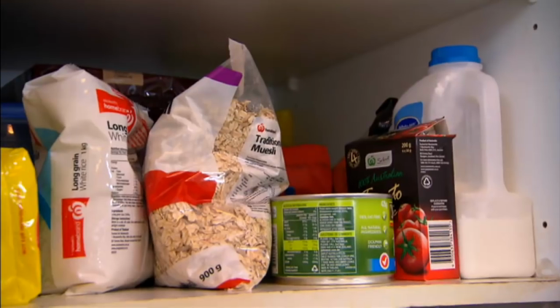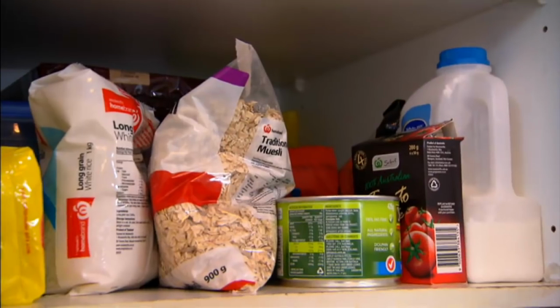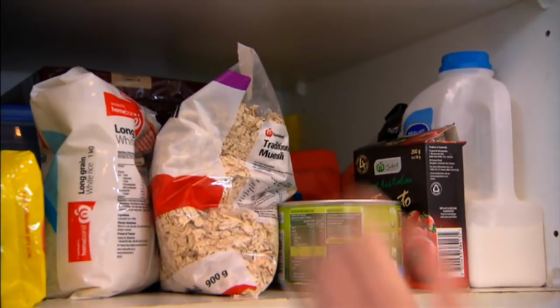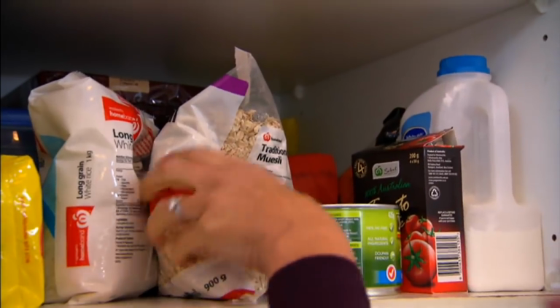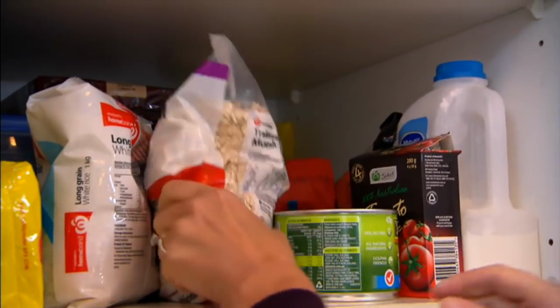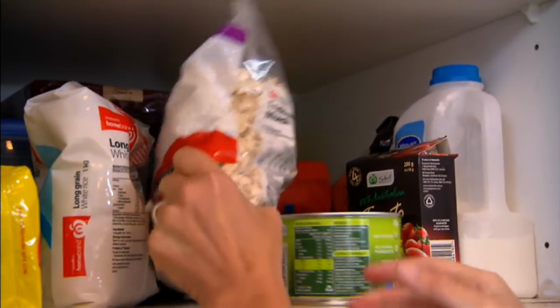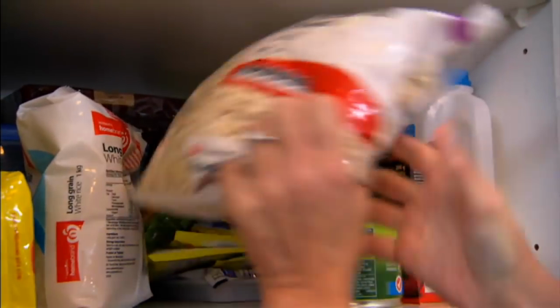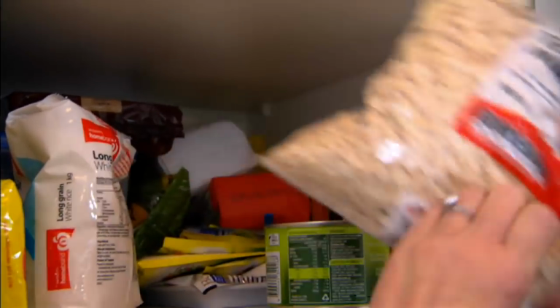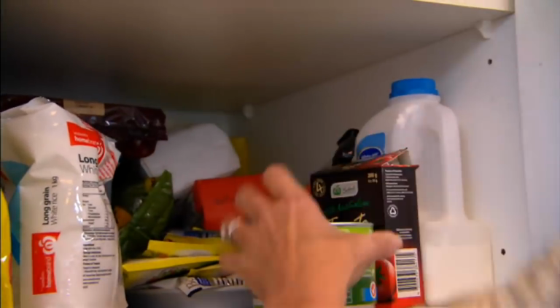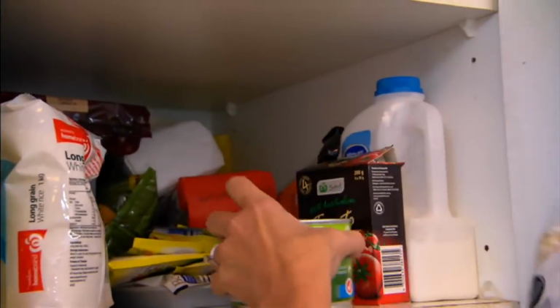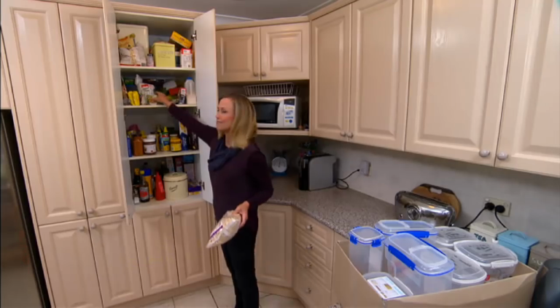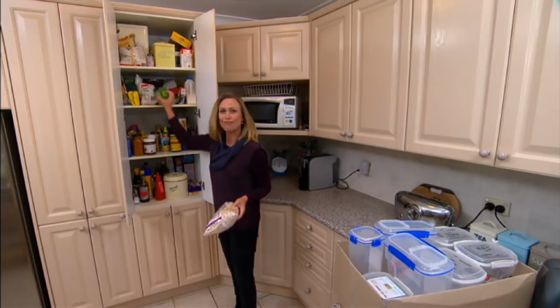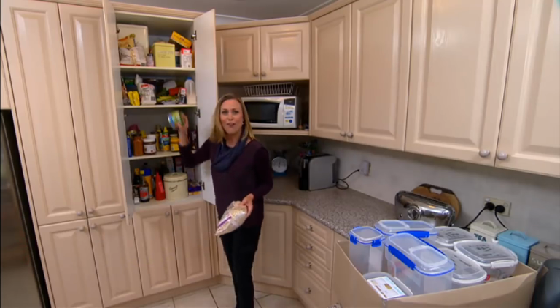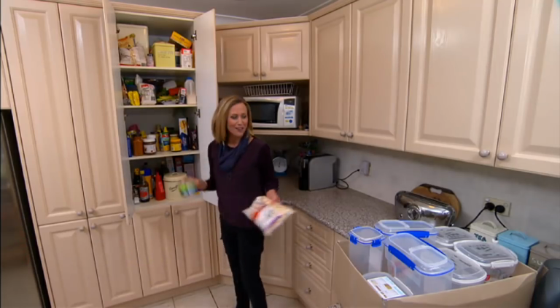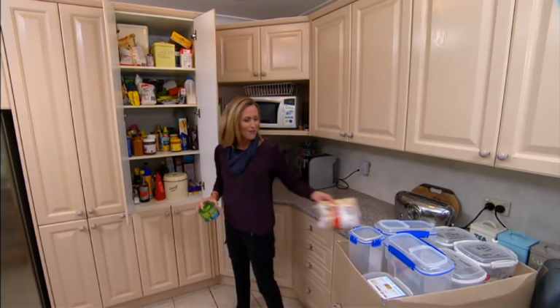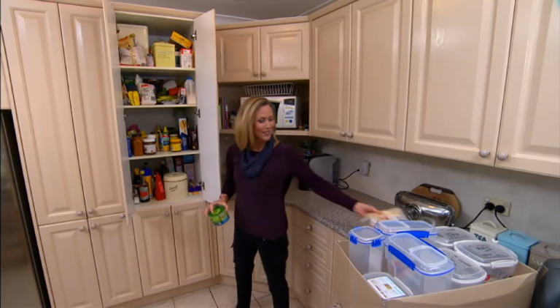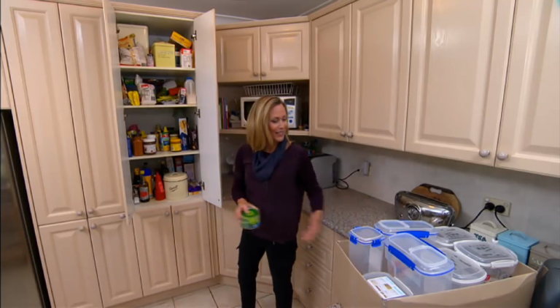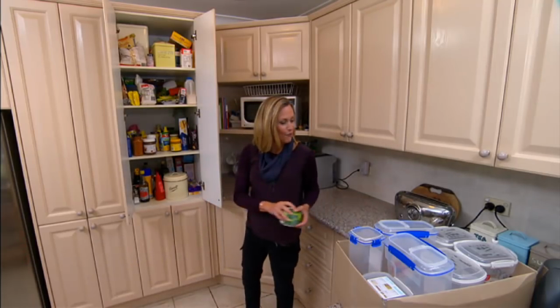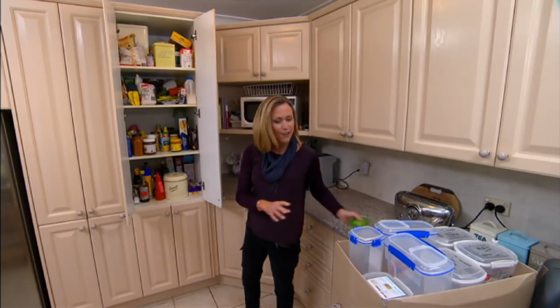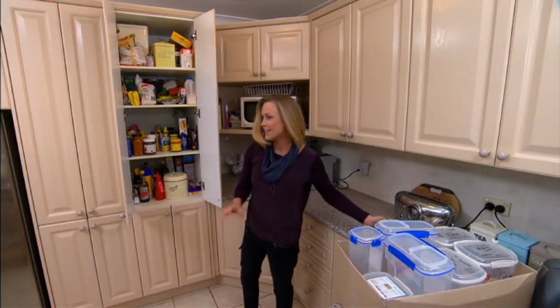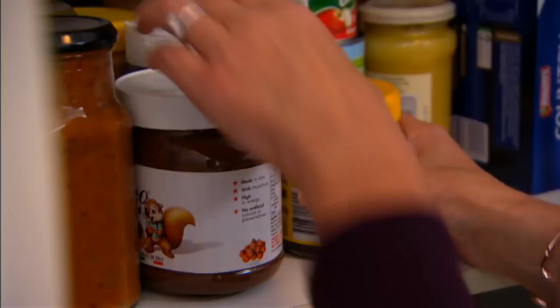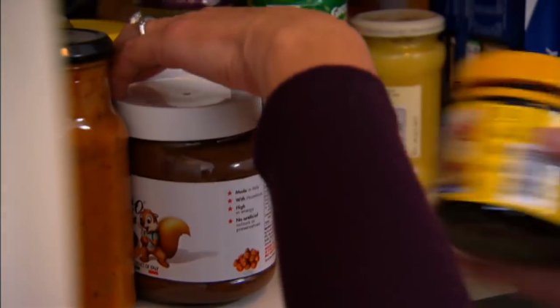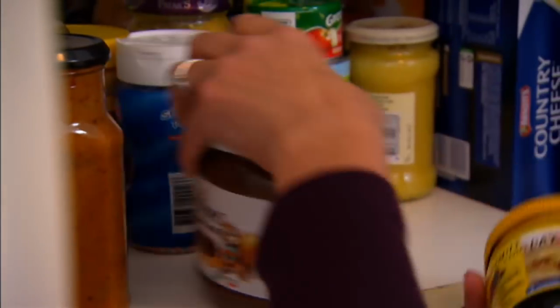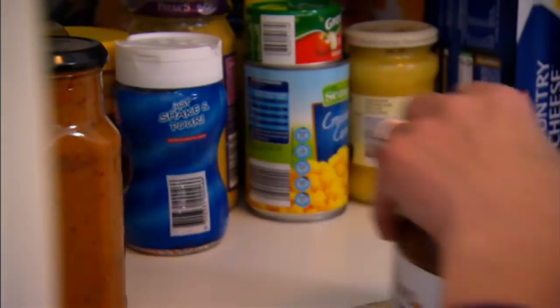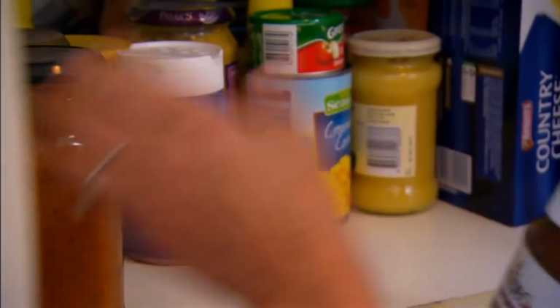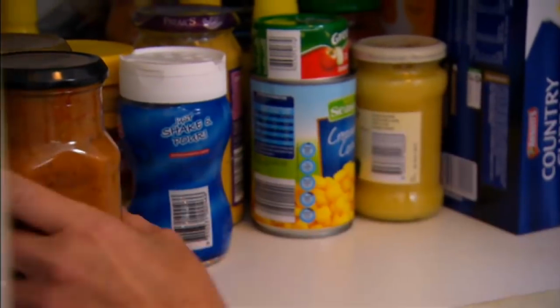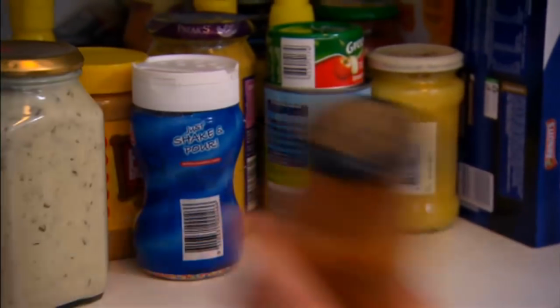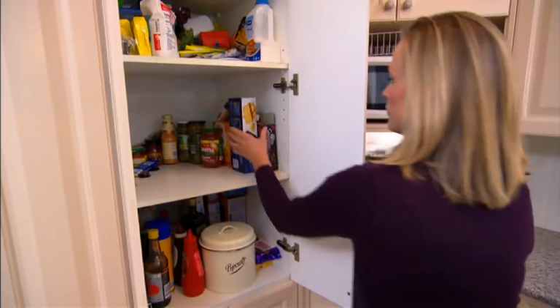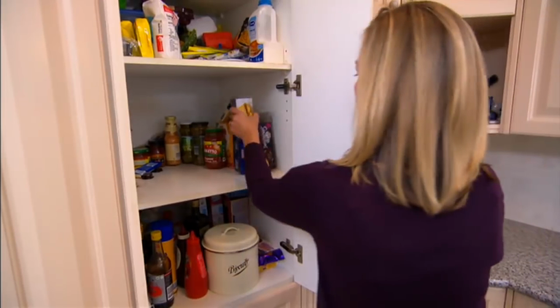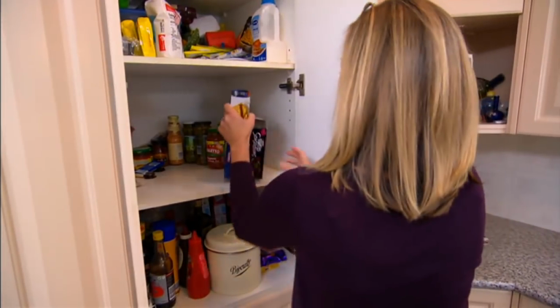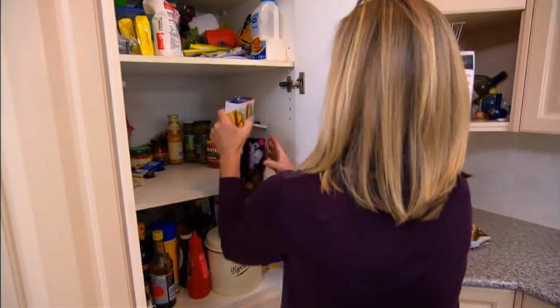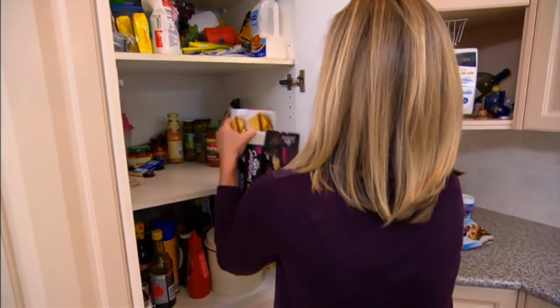Well, it doesn't look like we could fit a lot more in here, right? Wrong. With a little clever organisation, I reckon we can claw back about a third of this space.